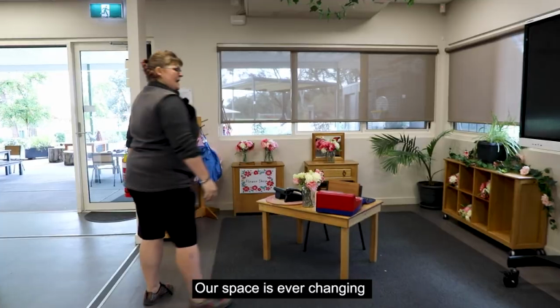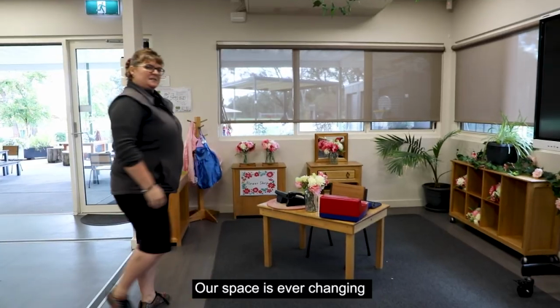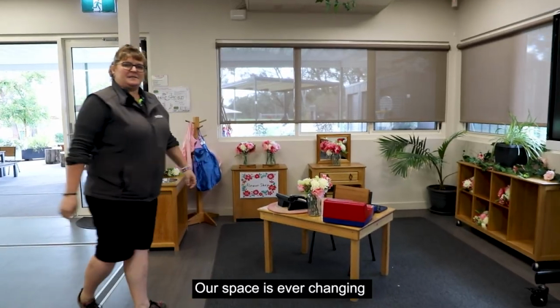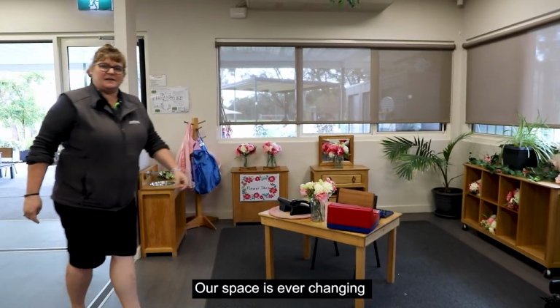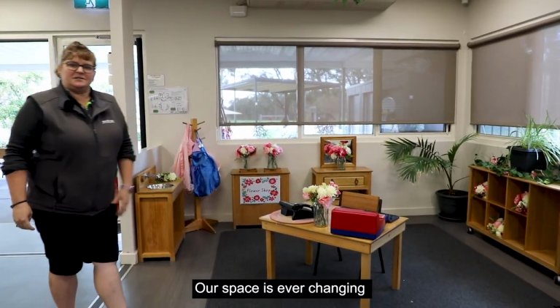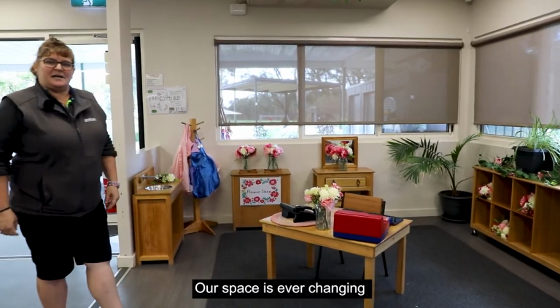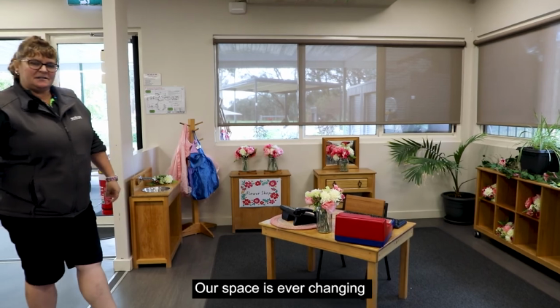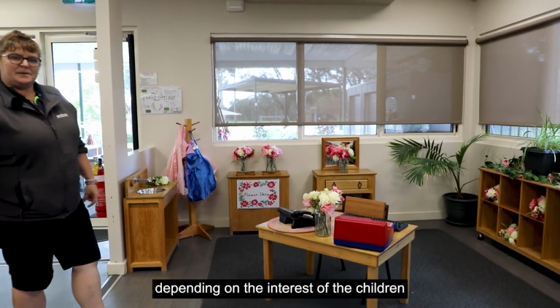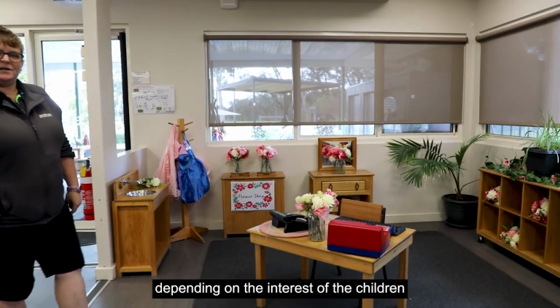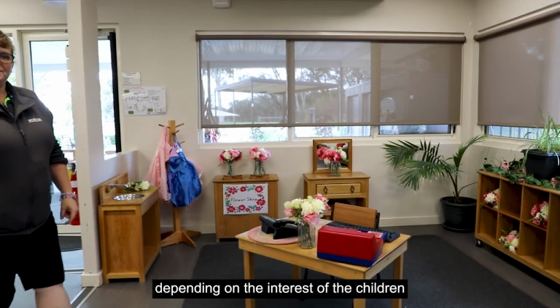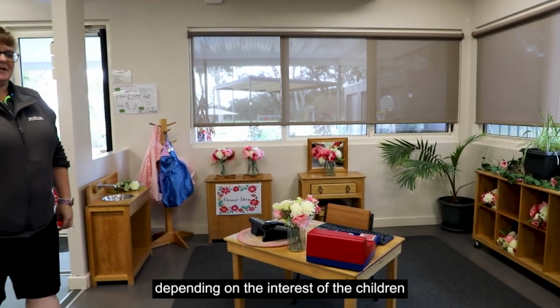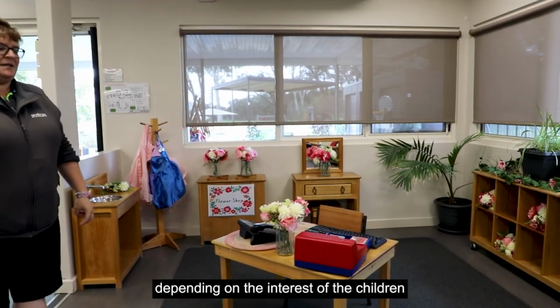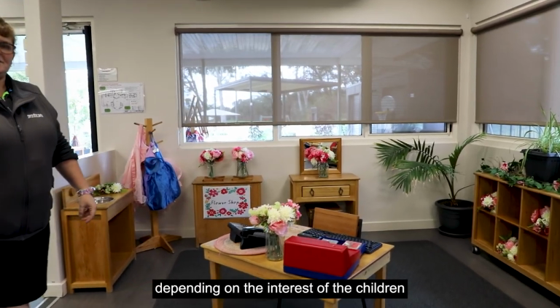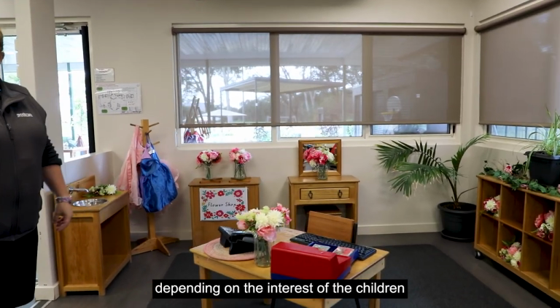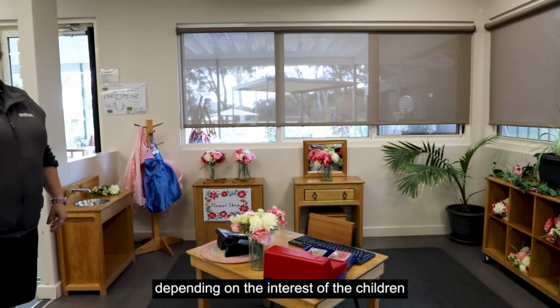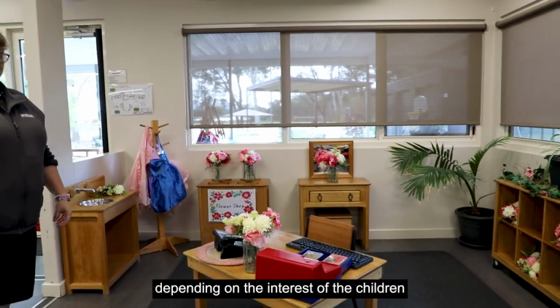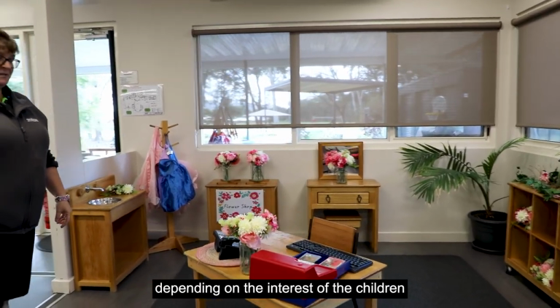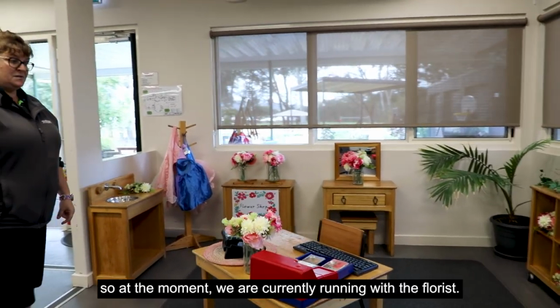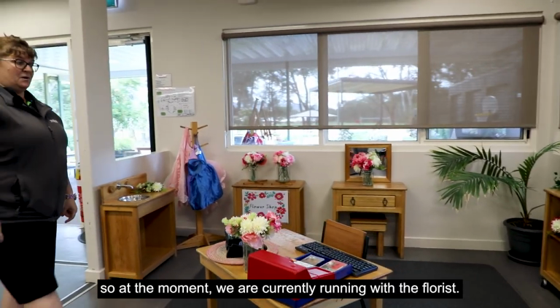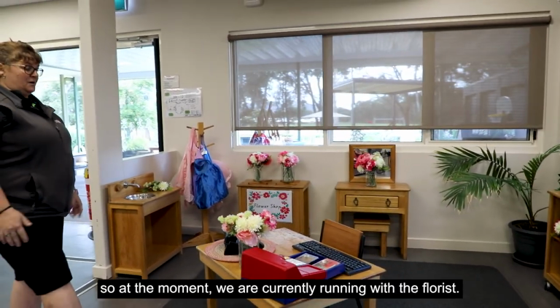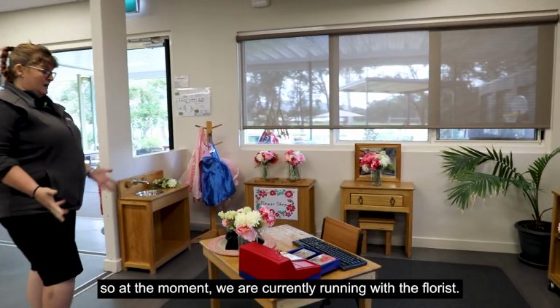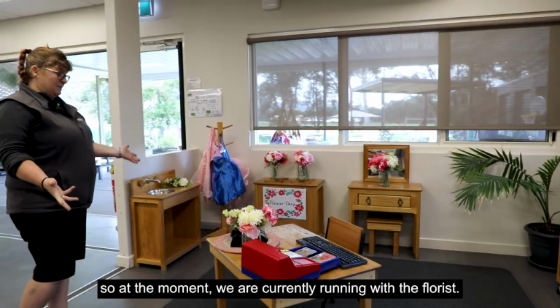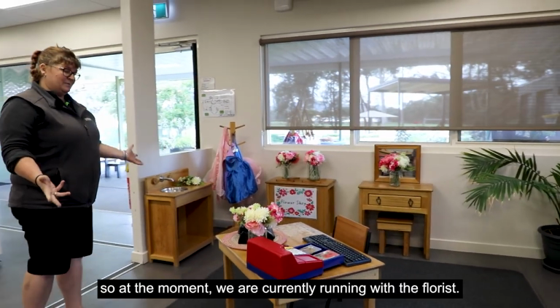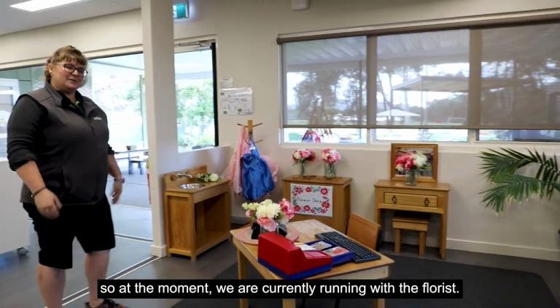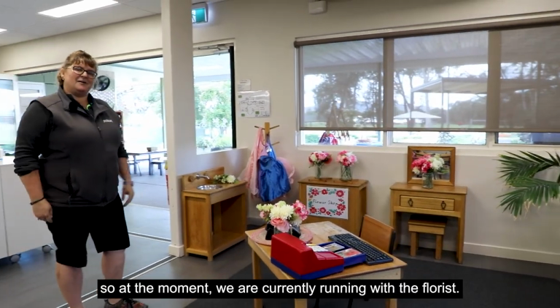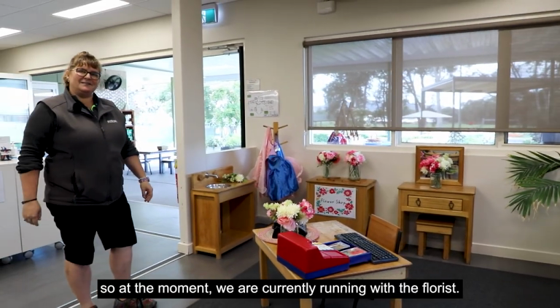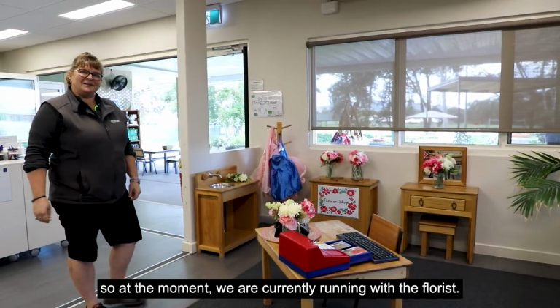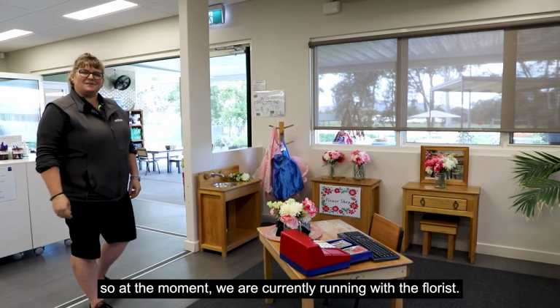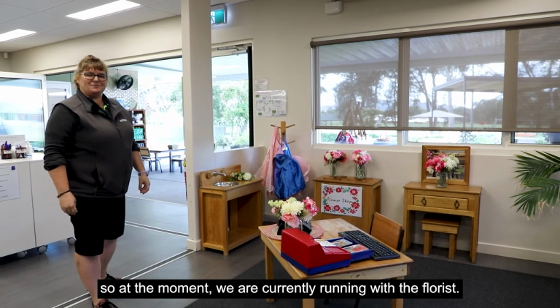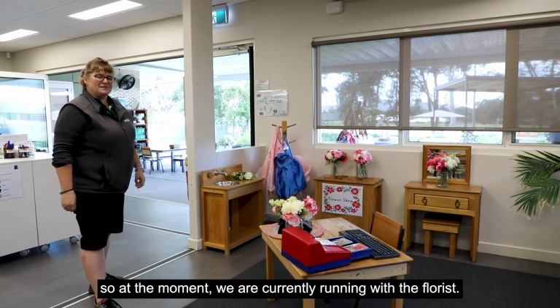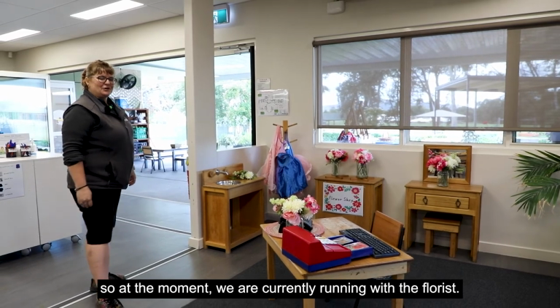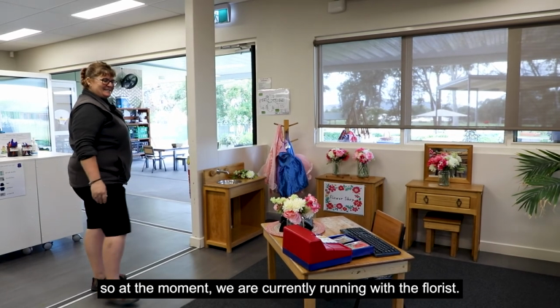Our spaces are ever-changing depending on the interests of the children. At the moment we're currently running with a florist theme.